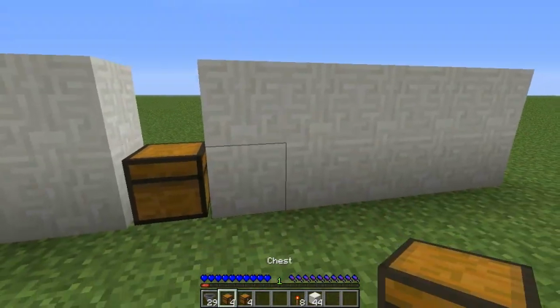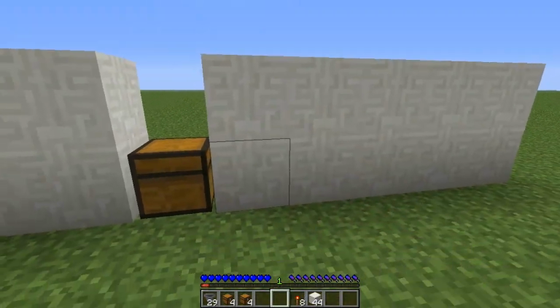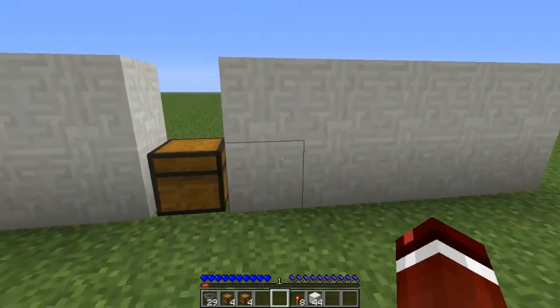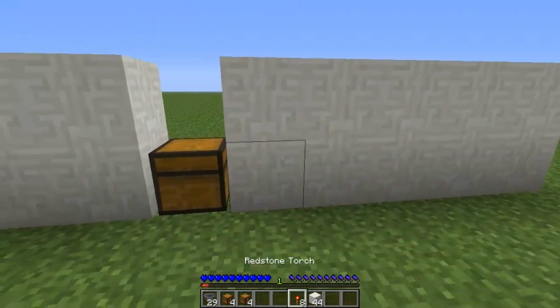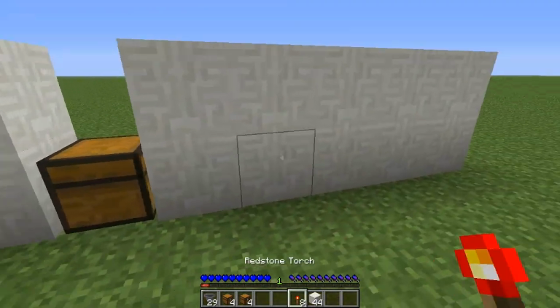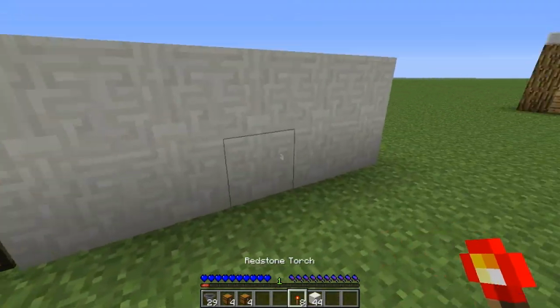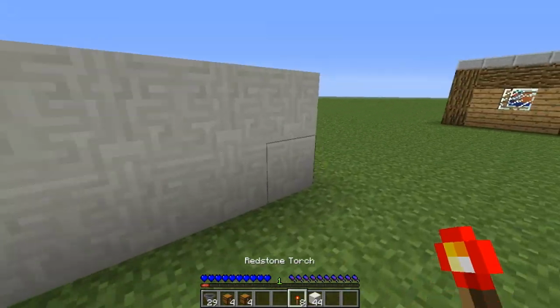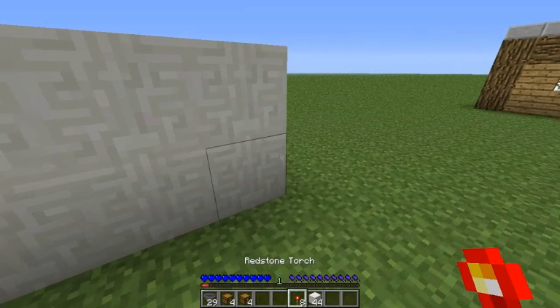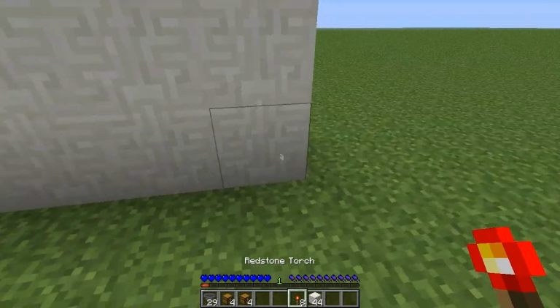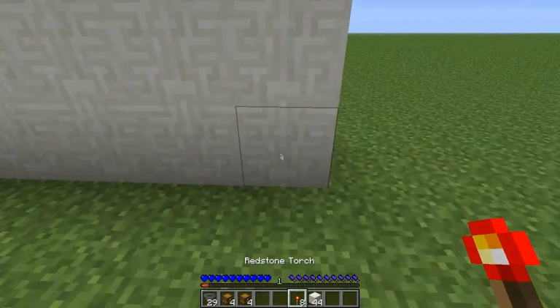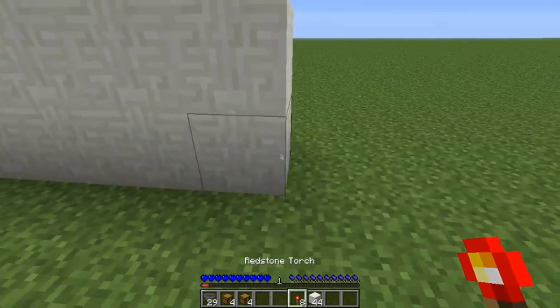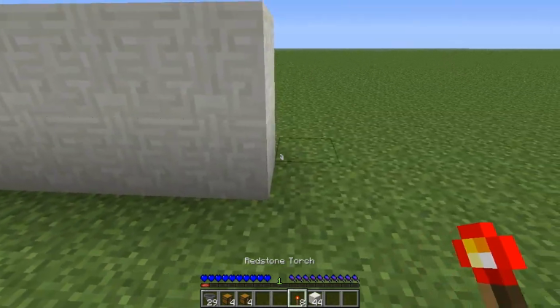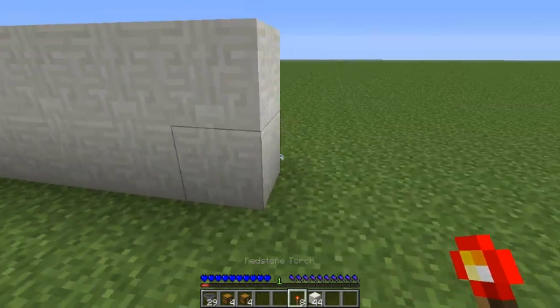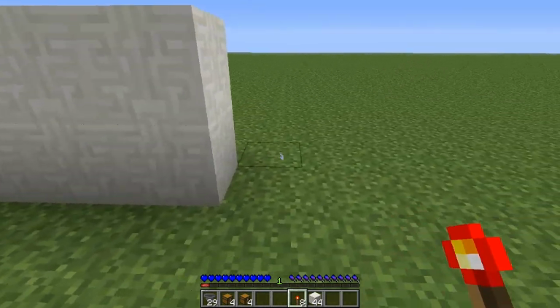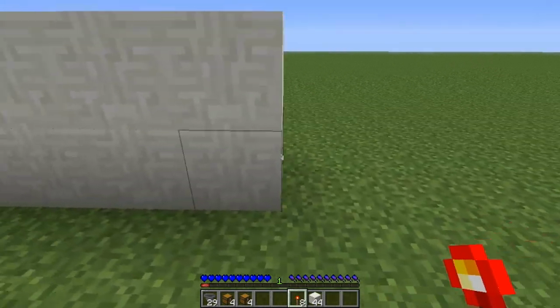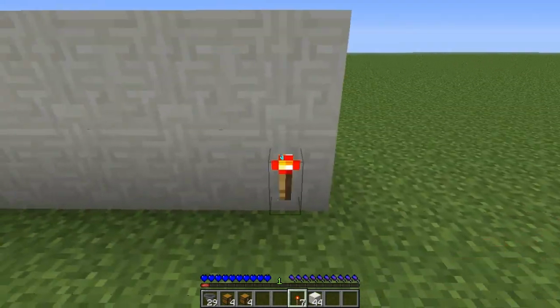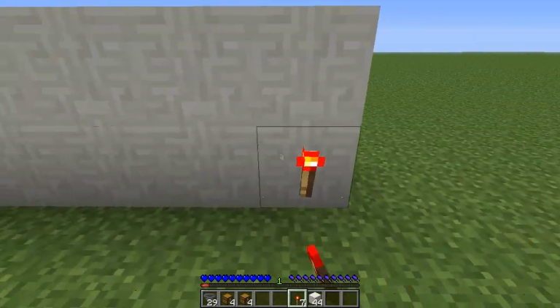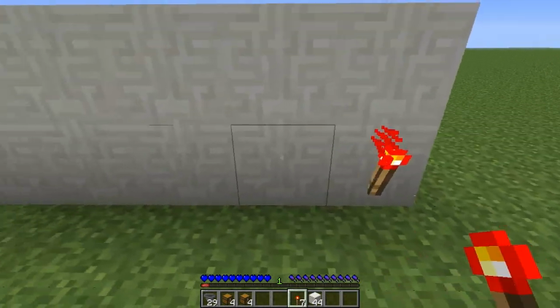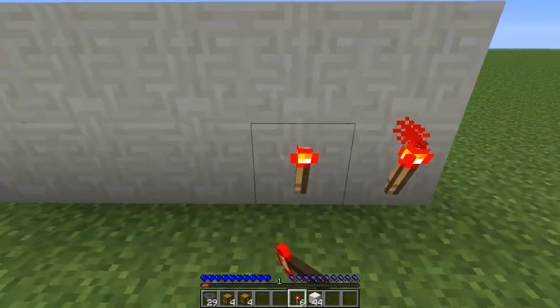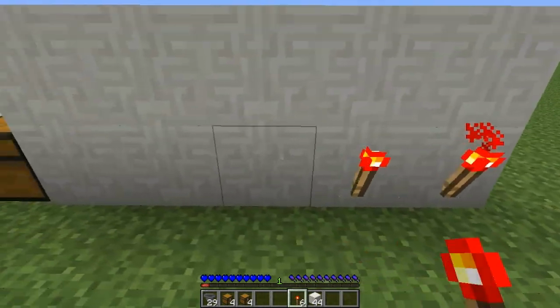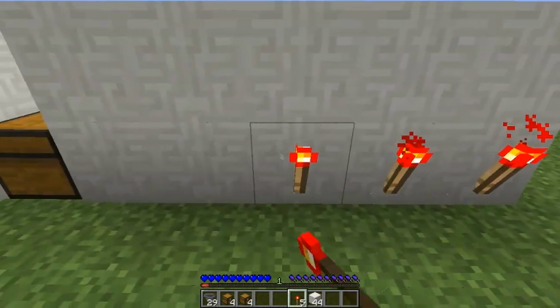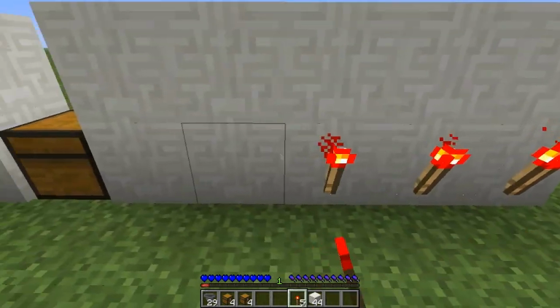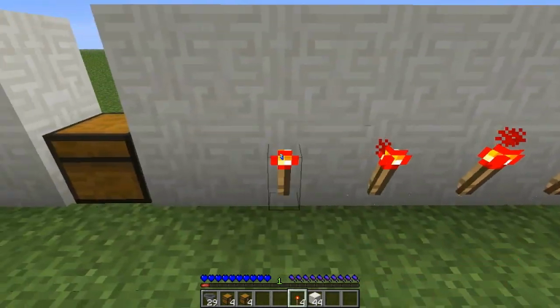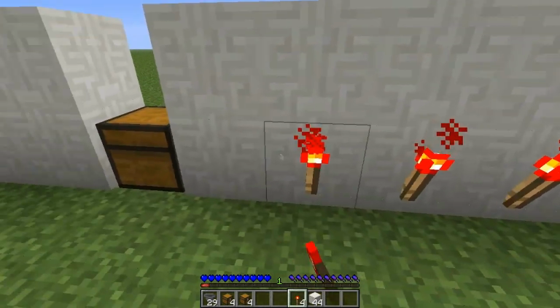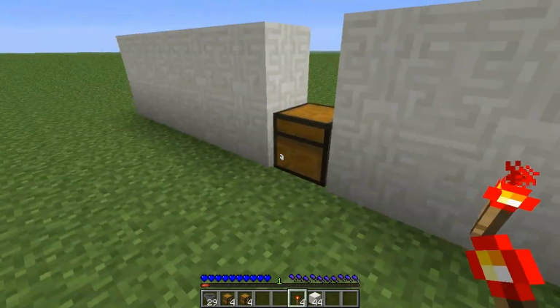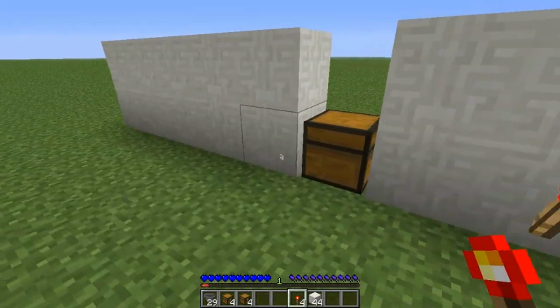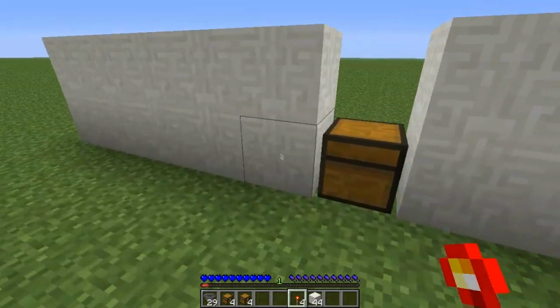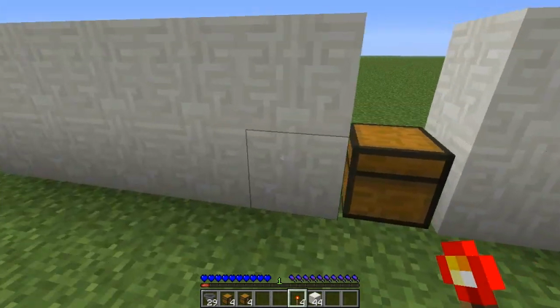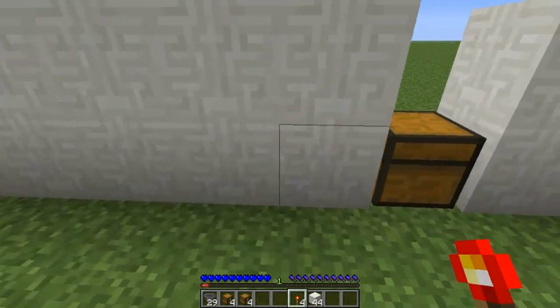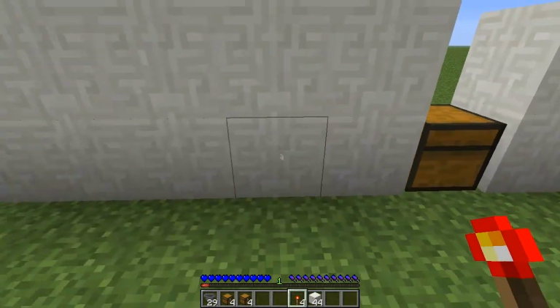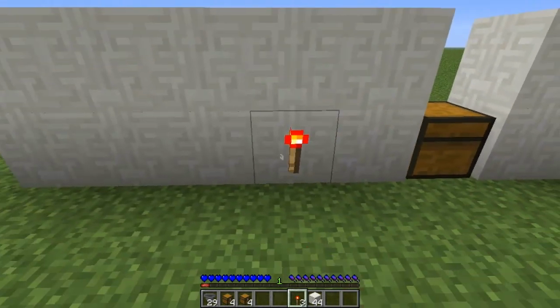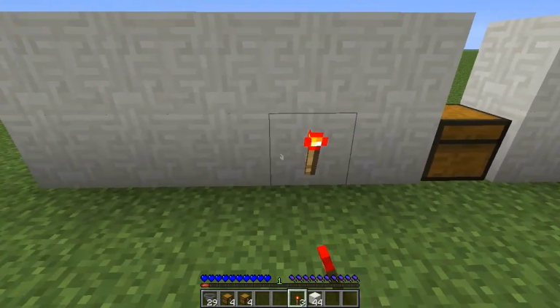Now behind the buttons here on the blocks, you want to put the redstone torches. Pretty simple.